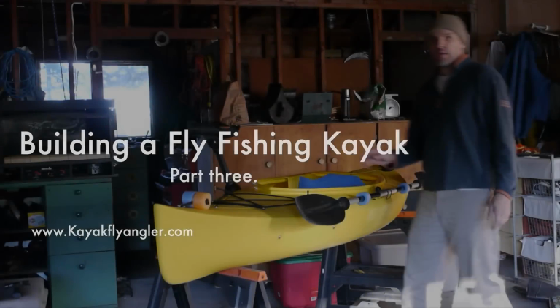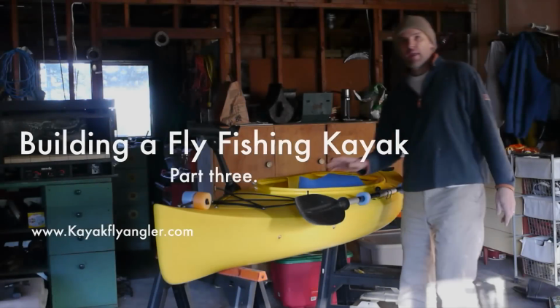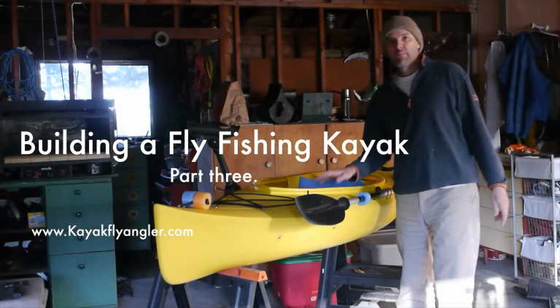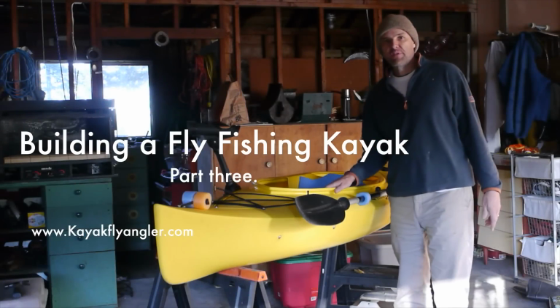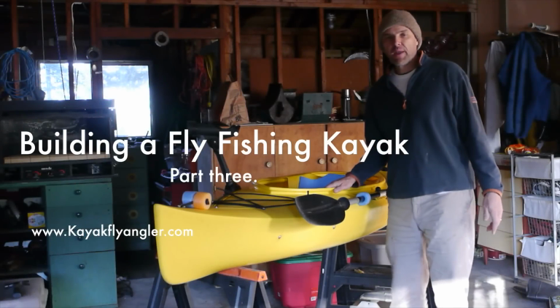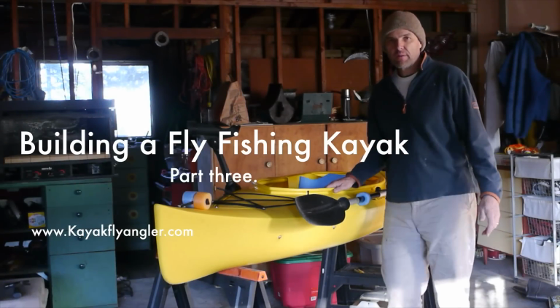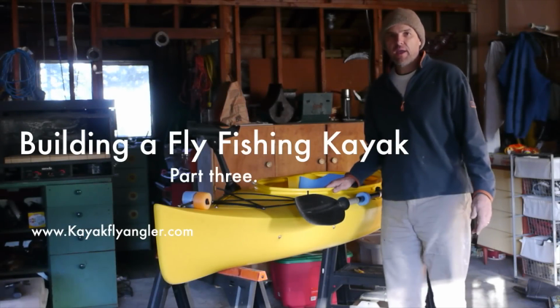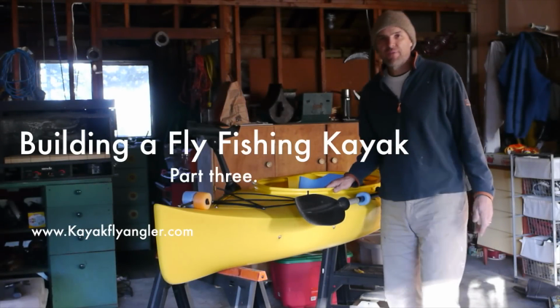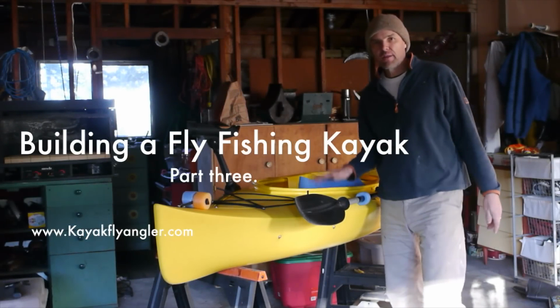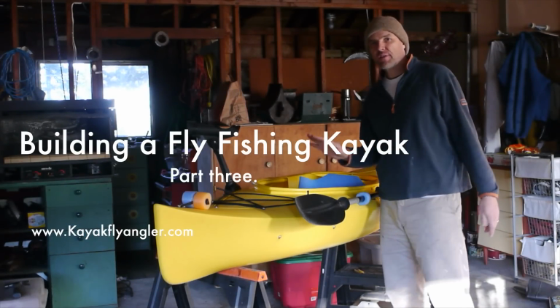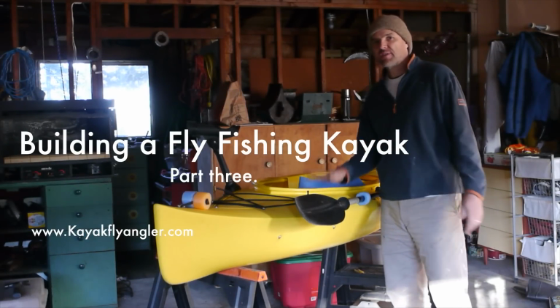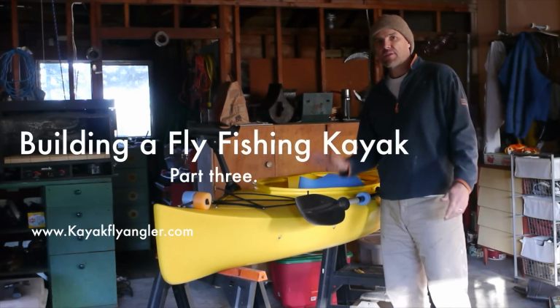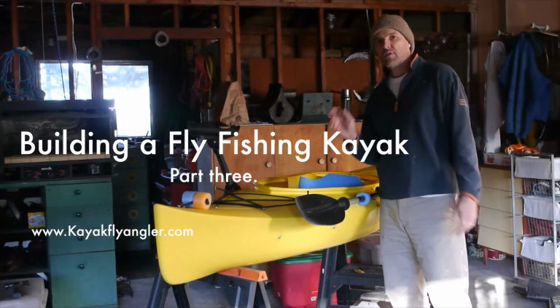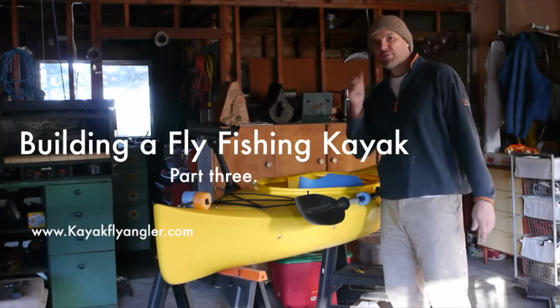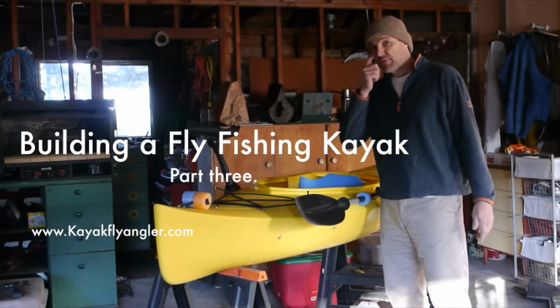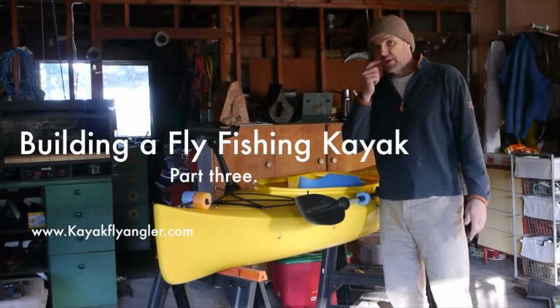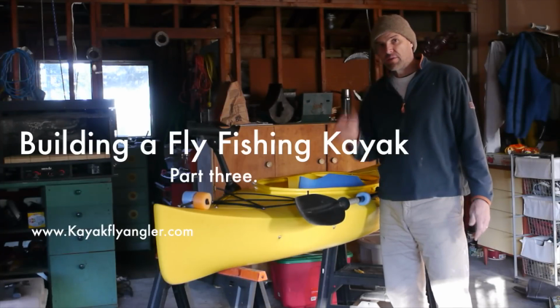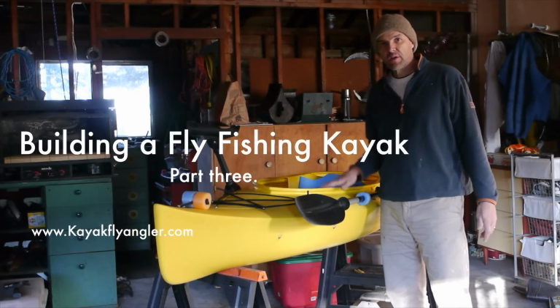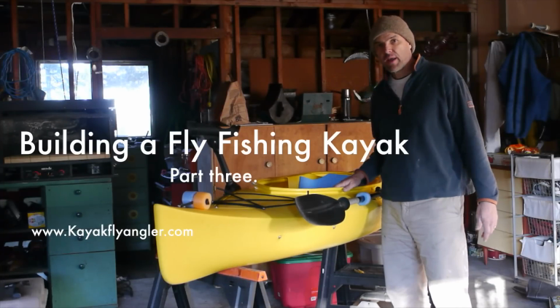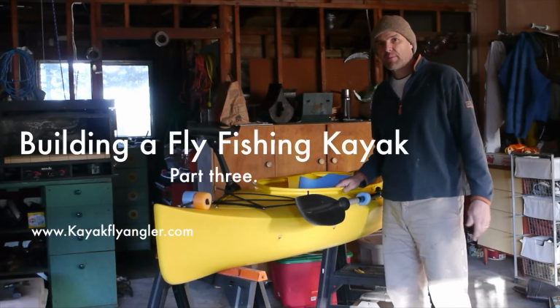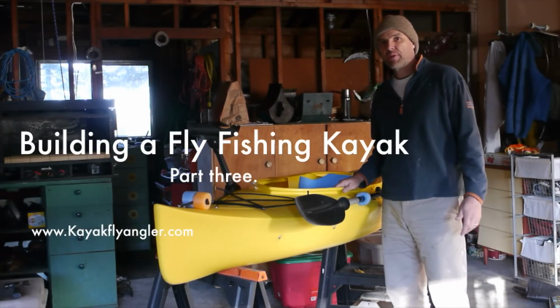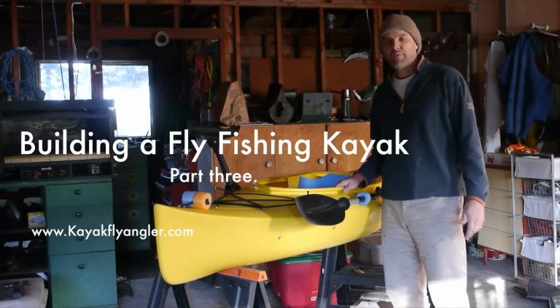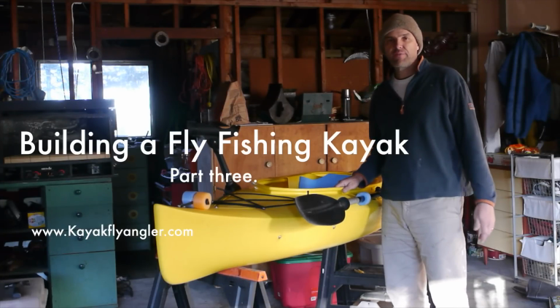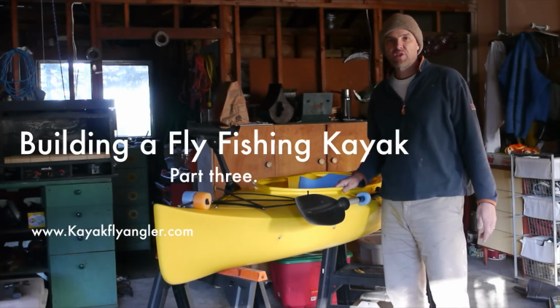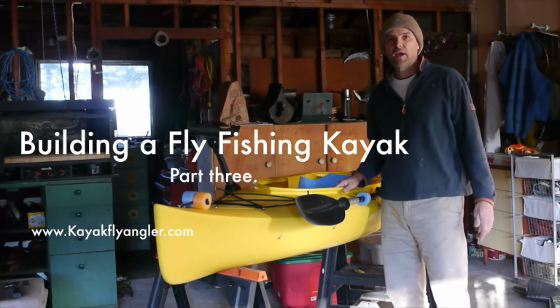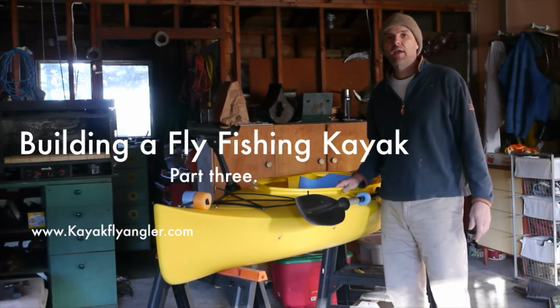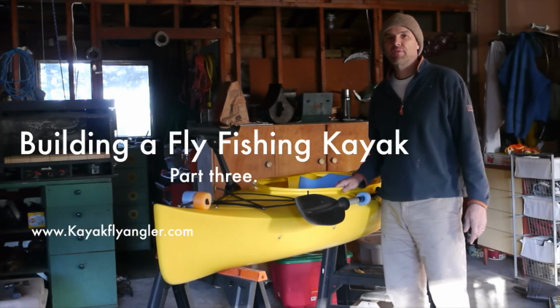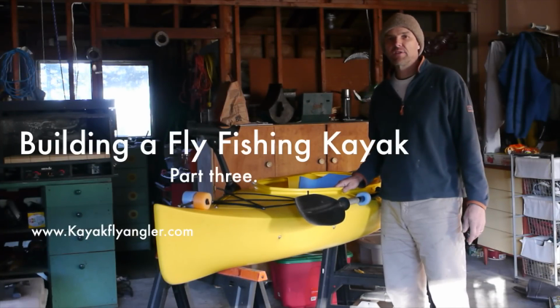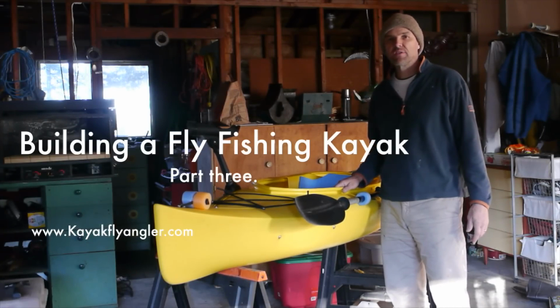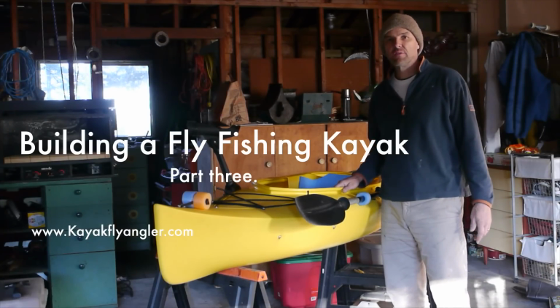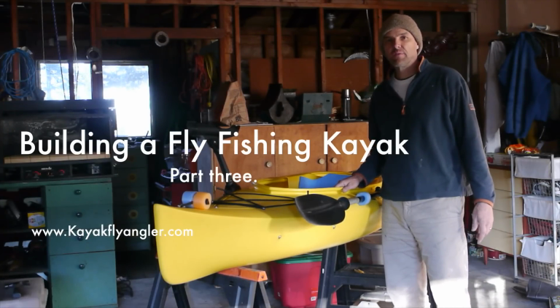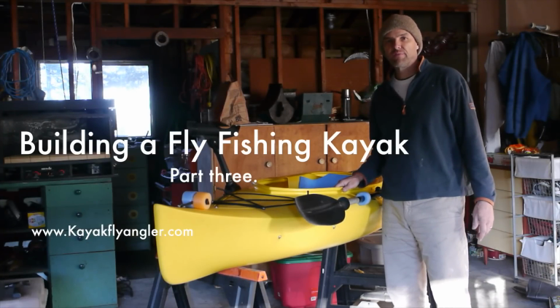Hey, it's Michael, Kayak Flagler. This is the third of three videos on how to build a fly fishing kayak for less than $250.